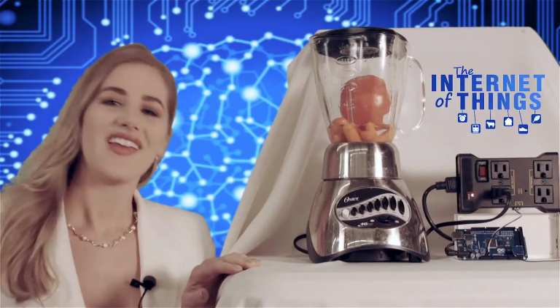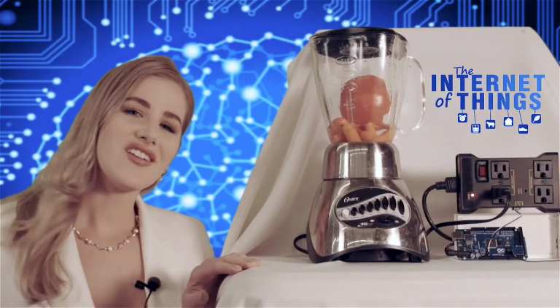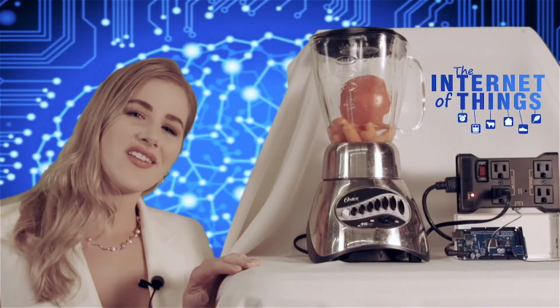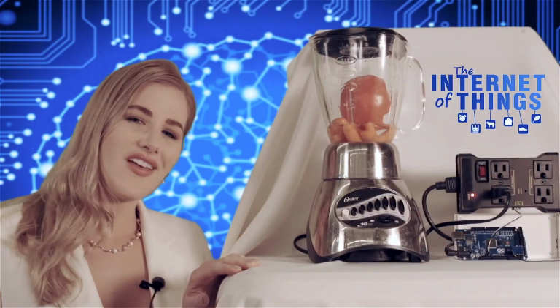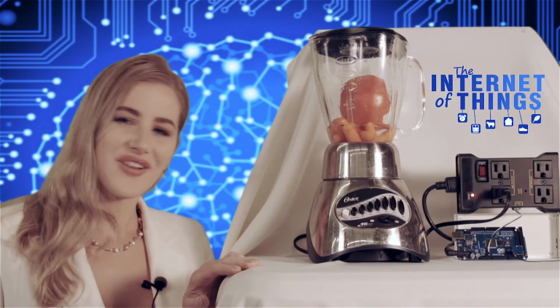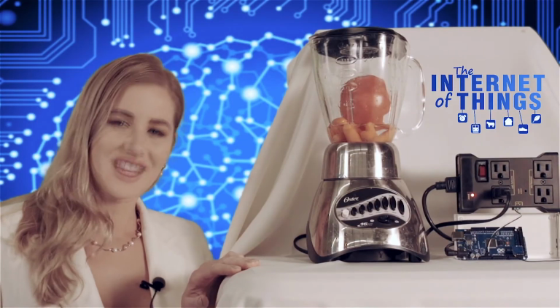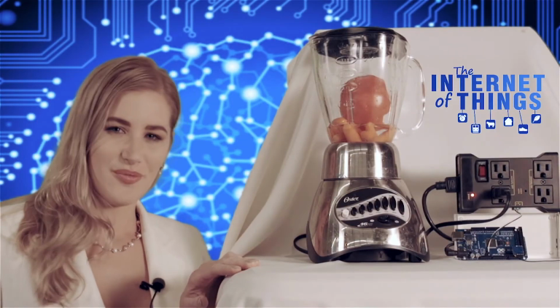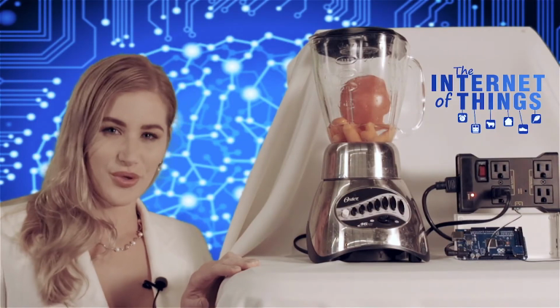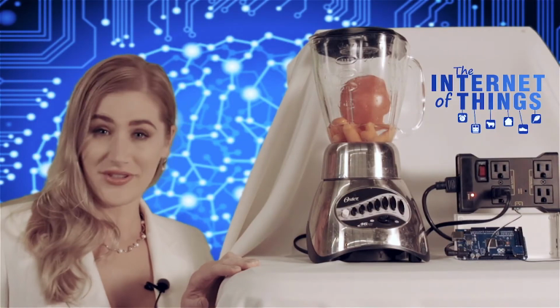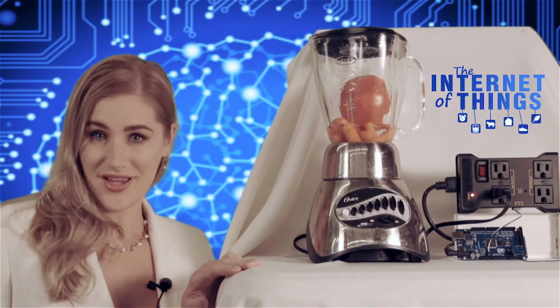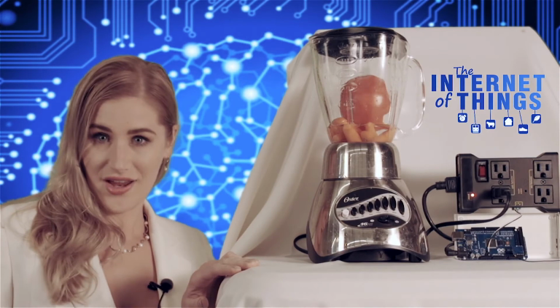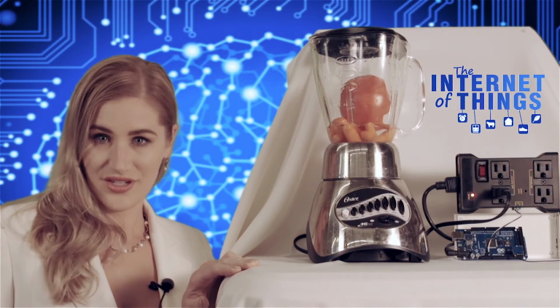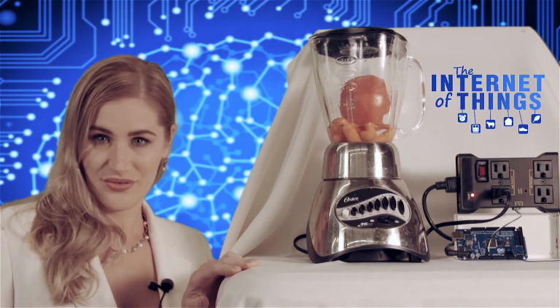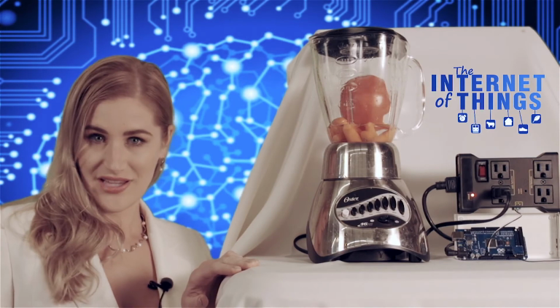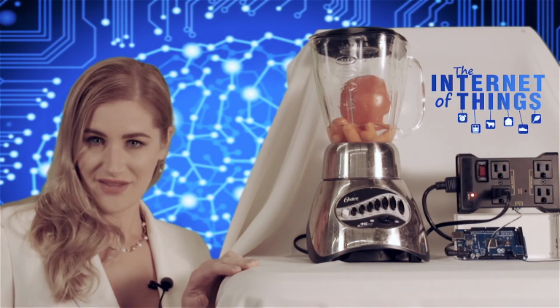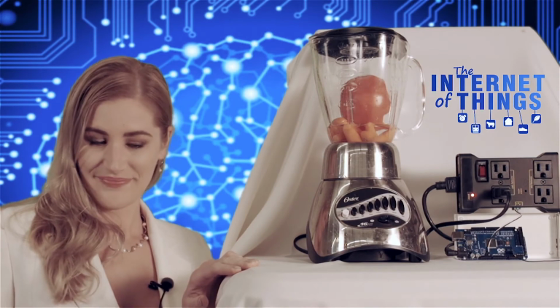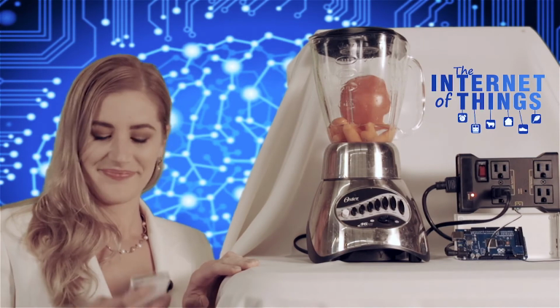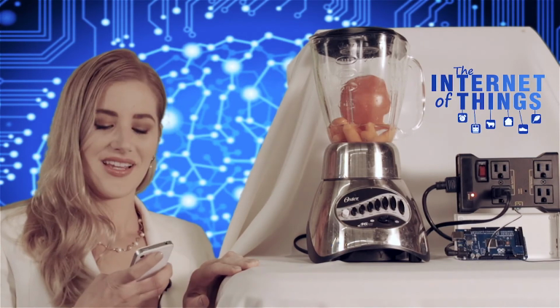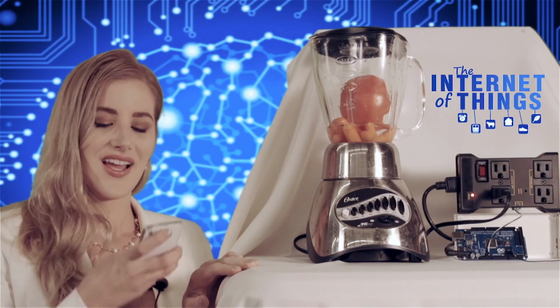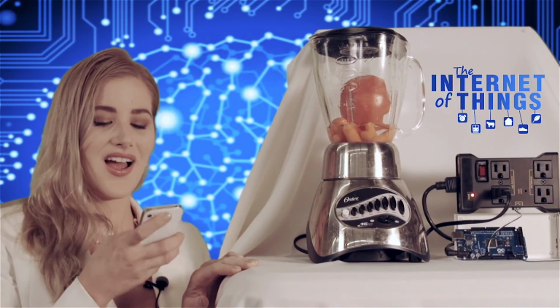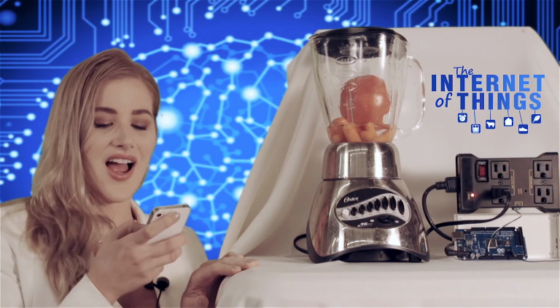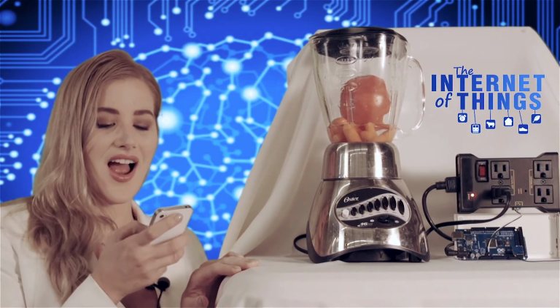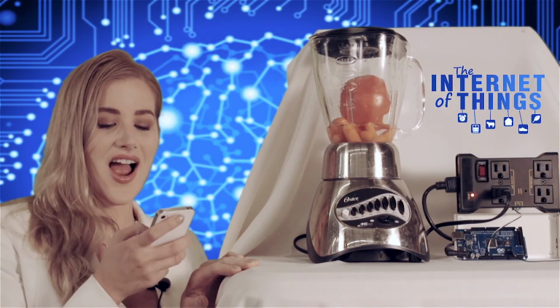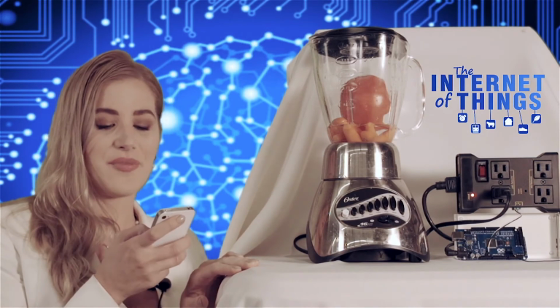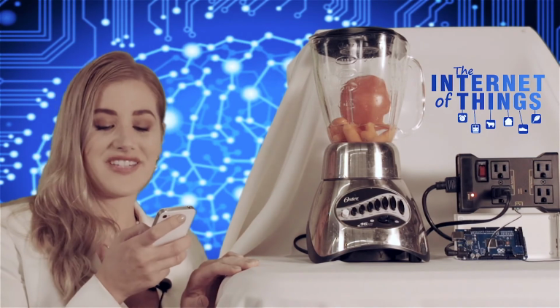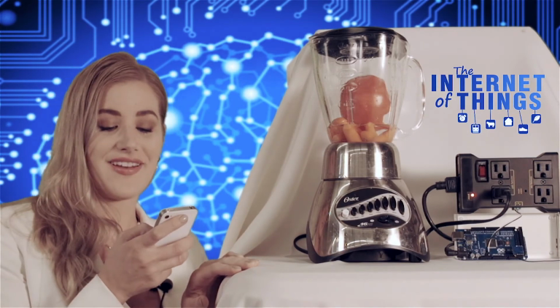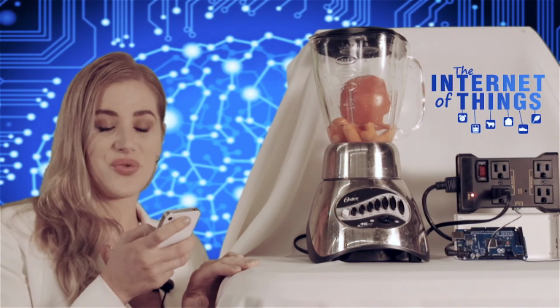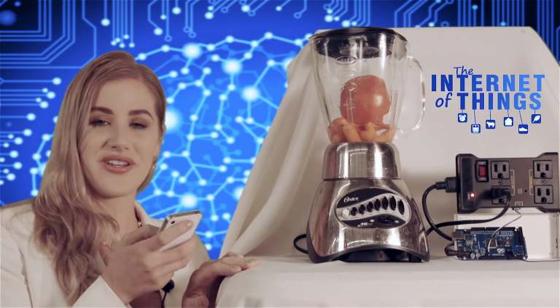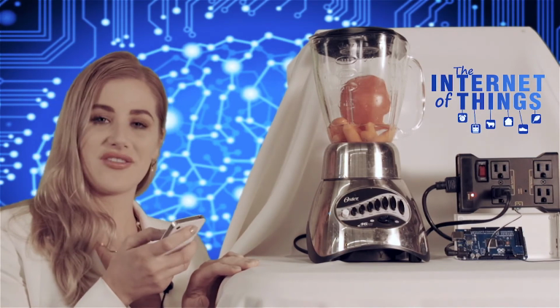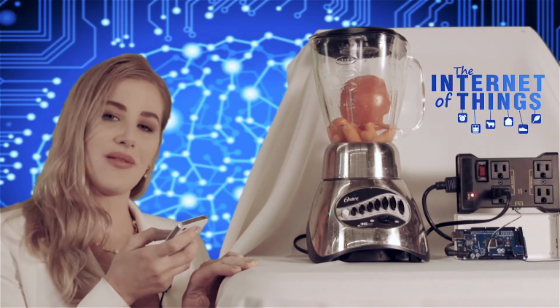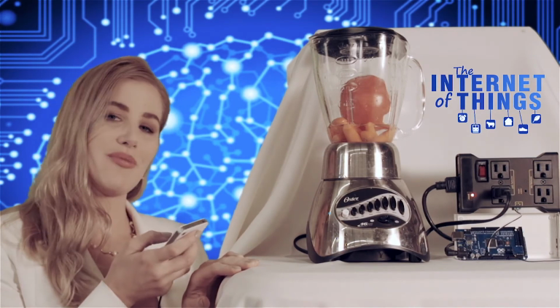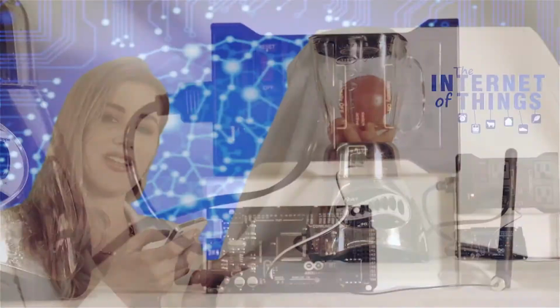Here's another example using the IoT Relay. I'm going to send a tweet to turn on my blender.